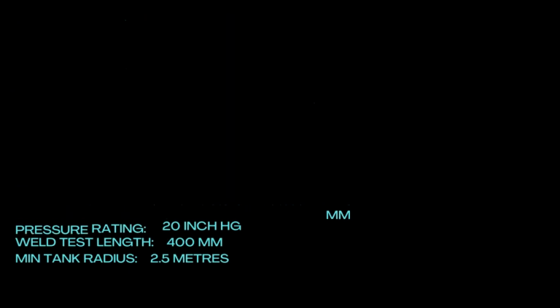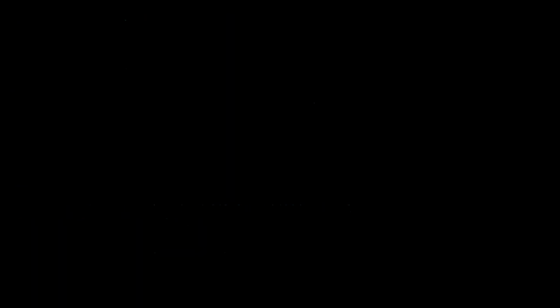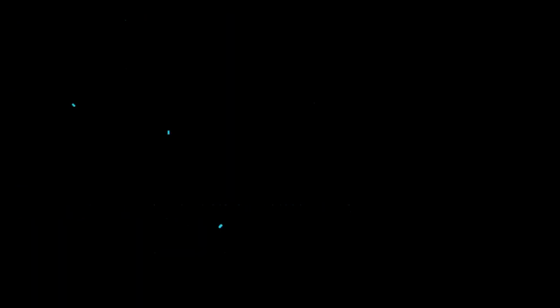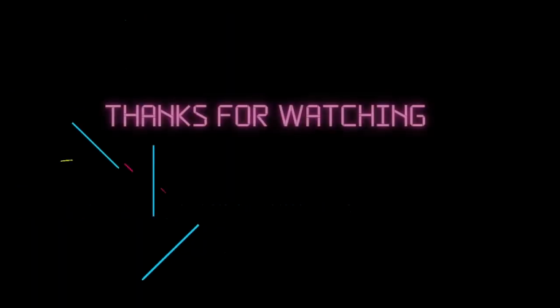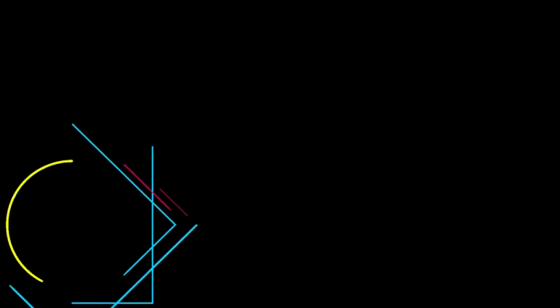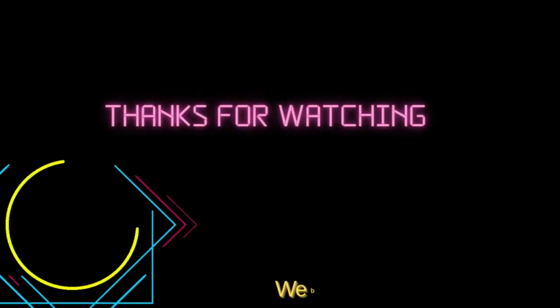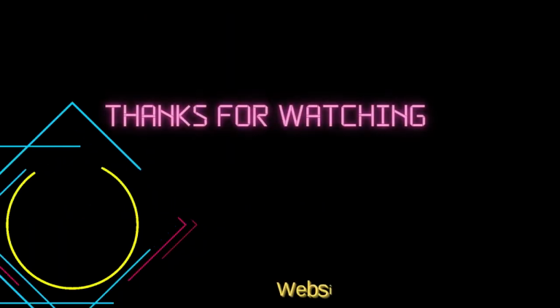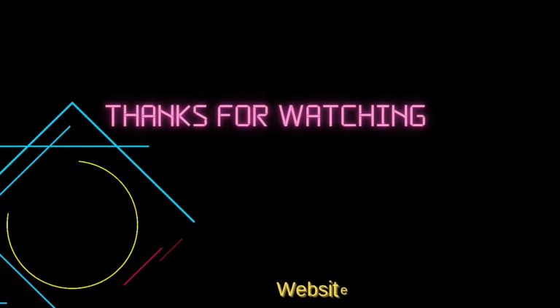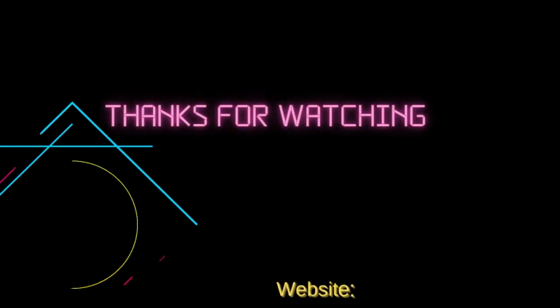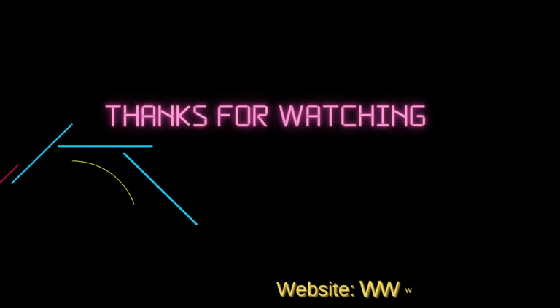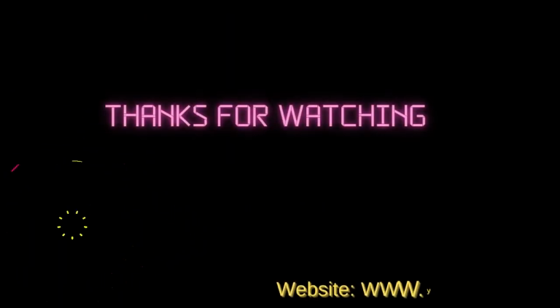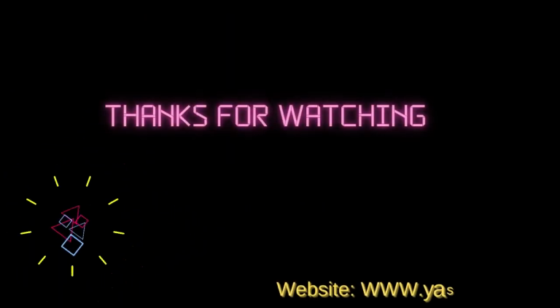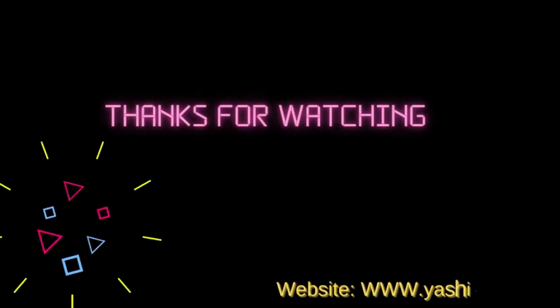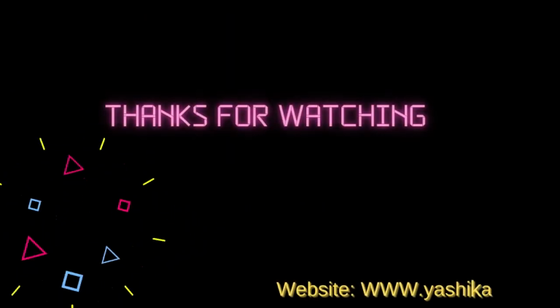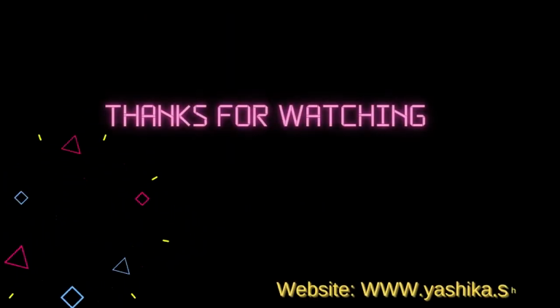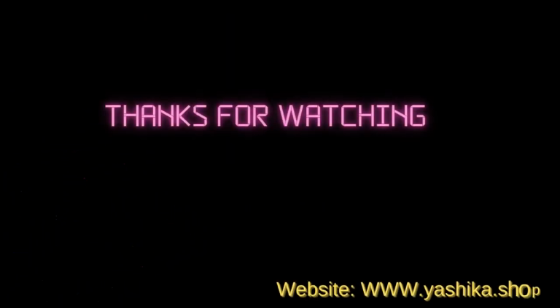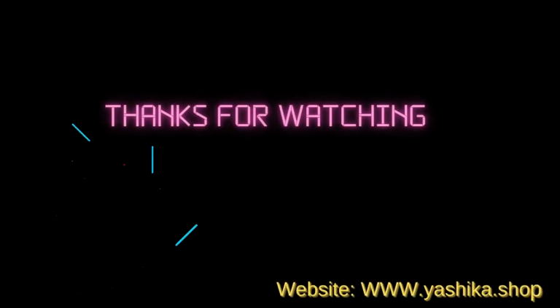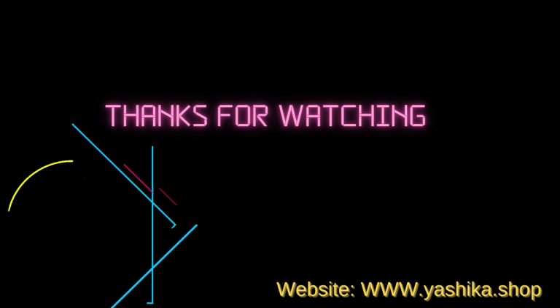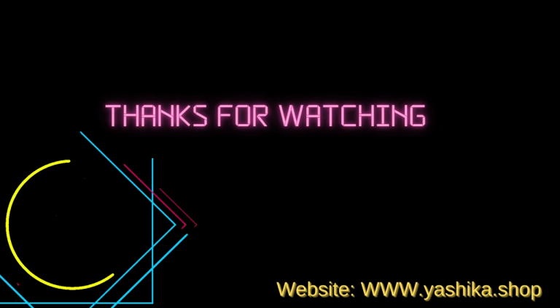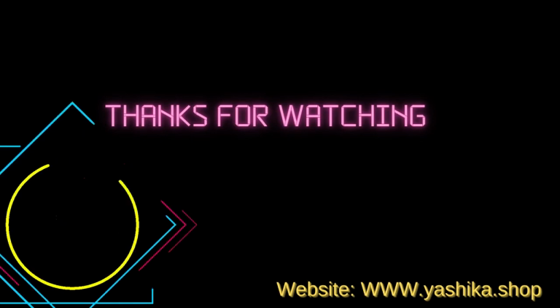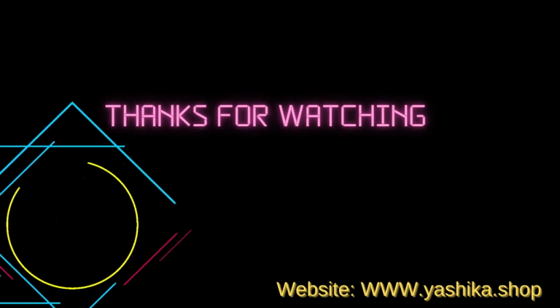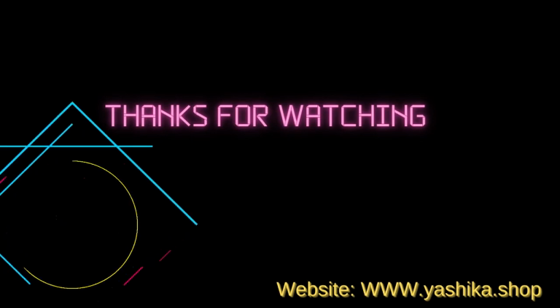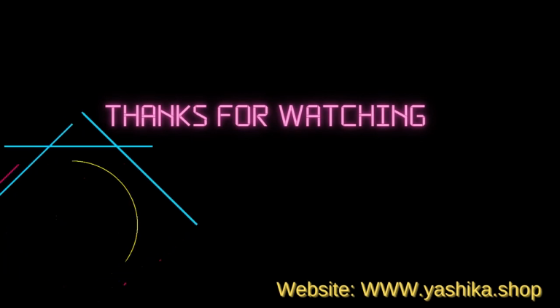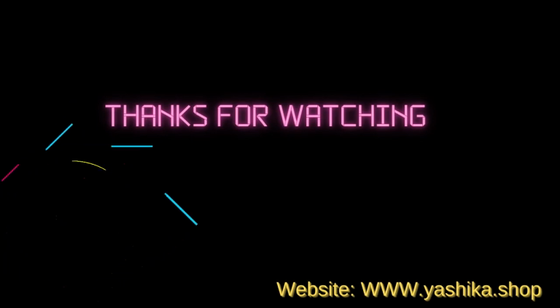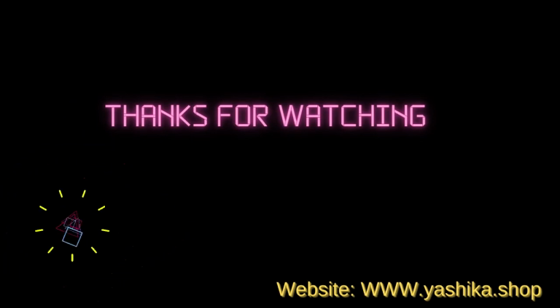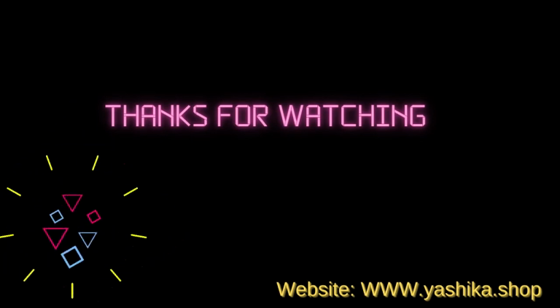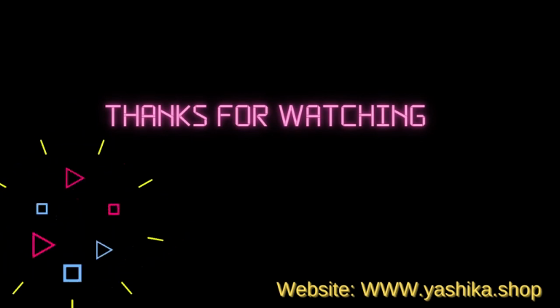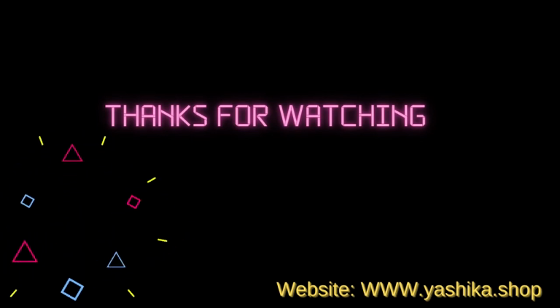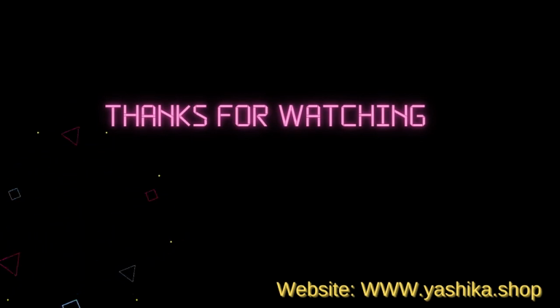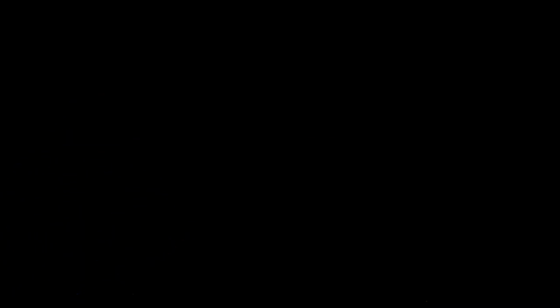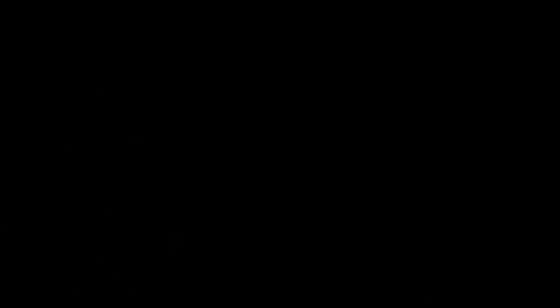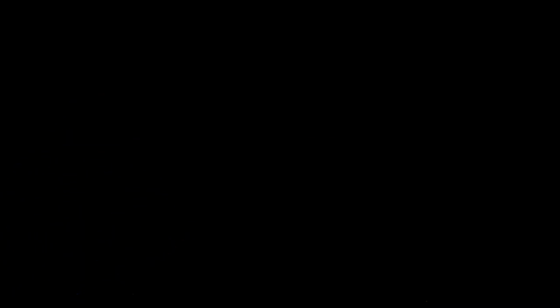Thanks for watching. You can buy this vacuum box from www.yashica.shop.